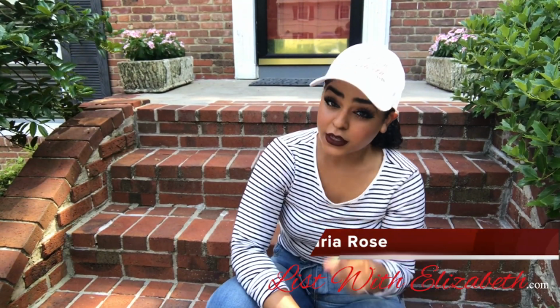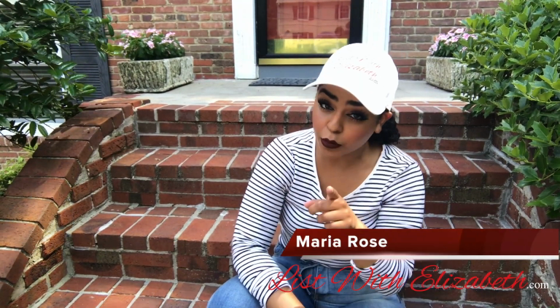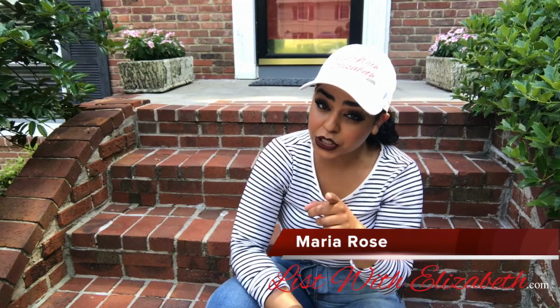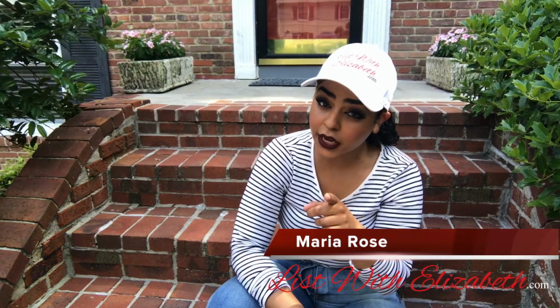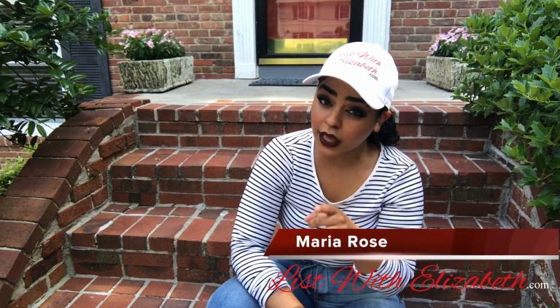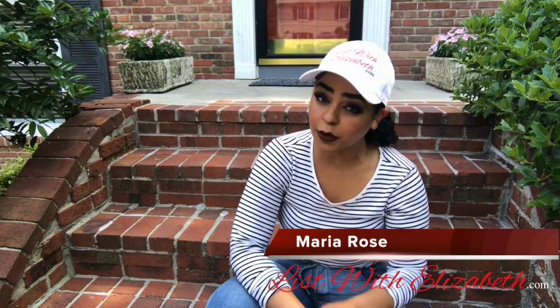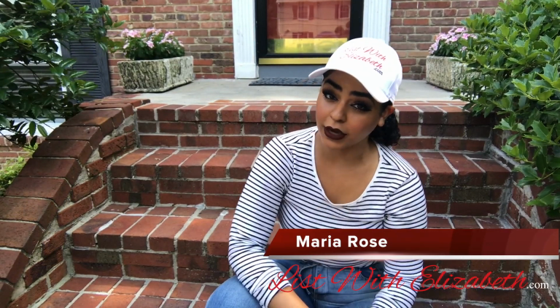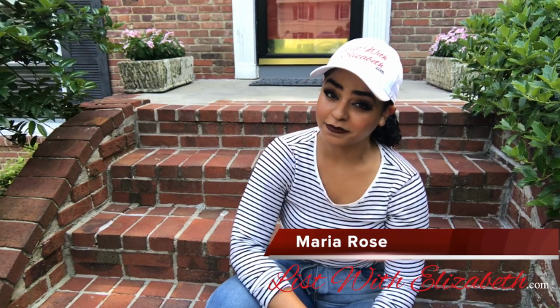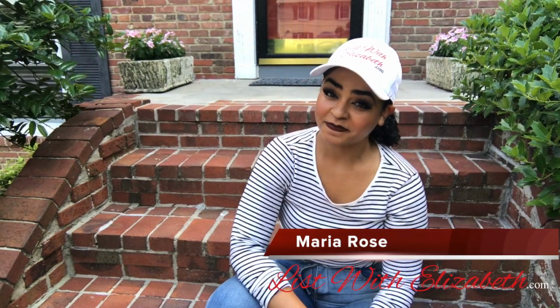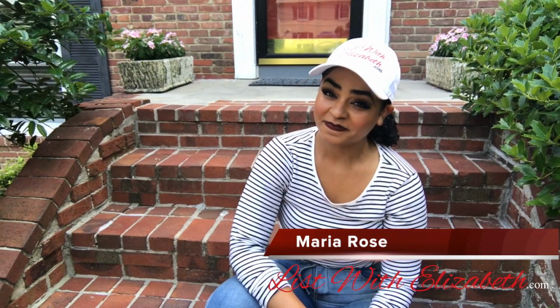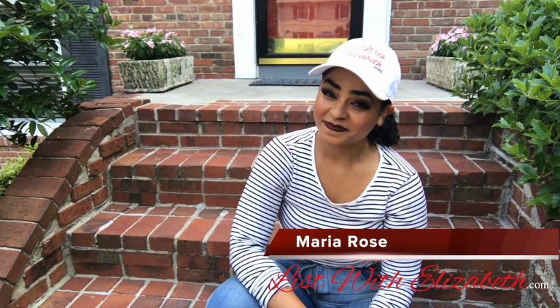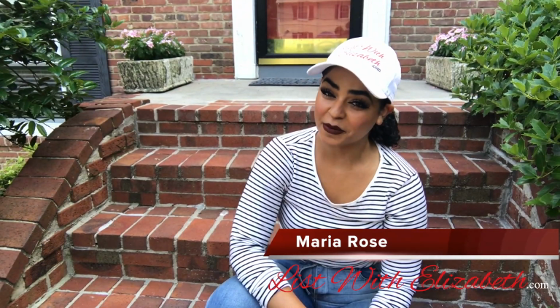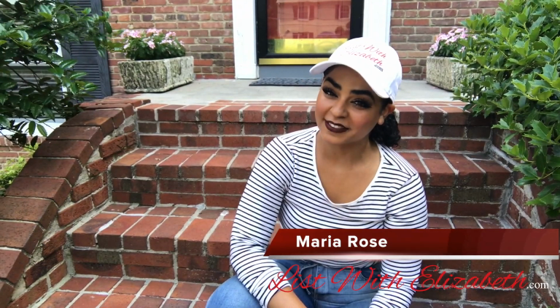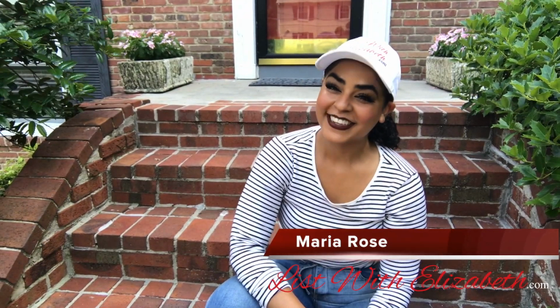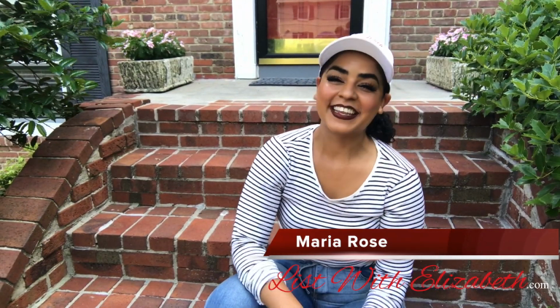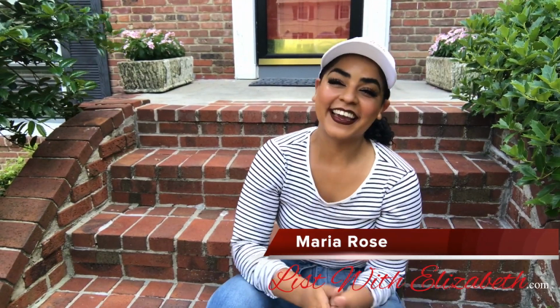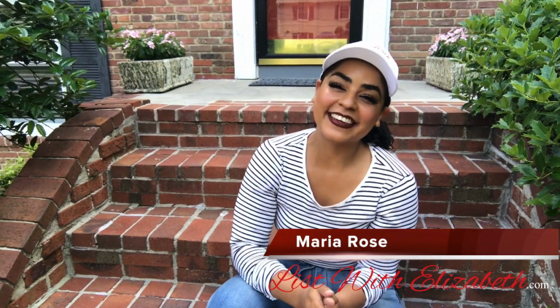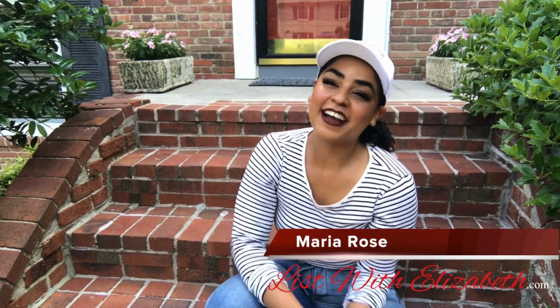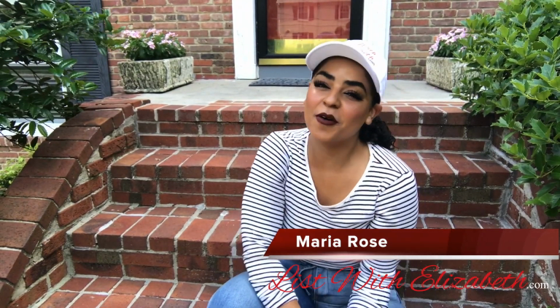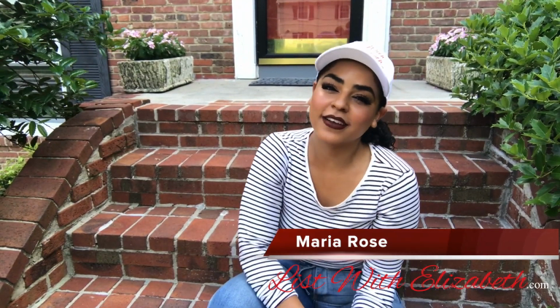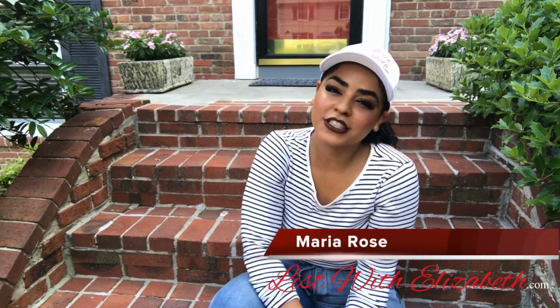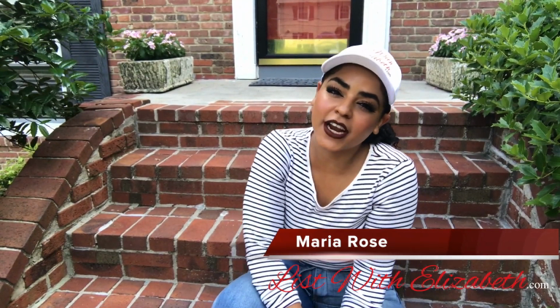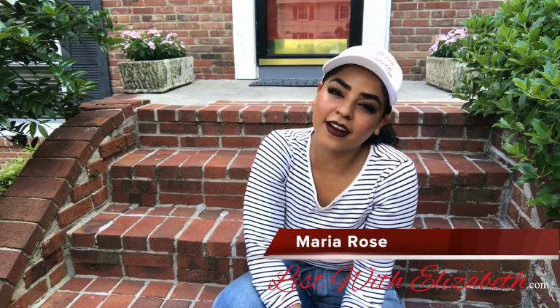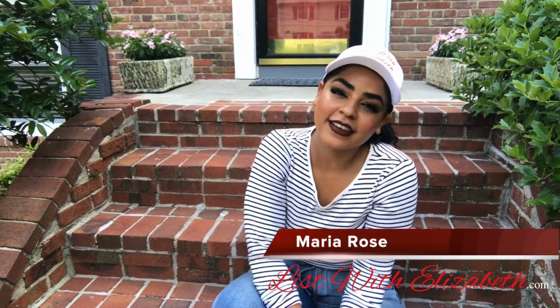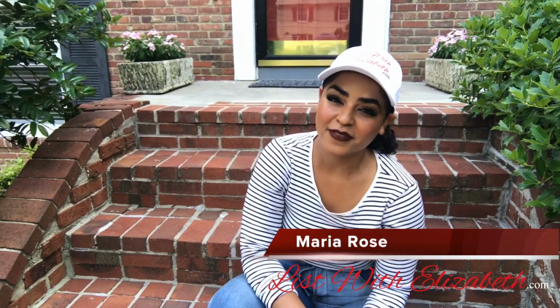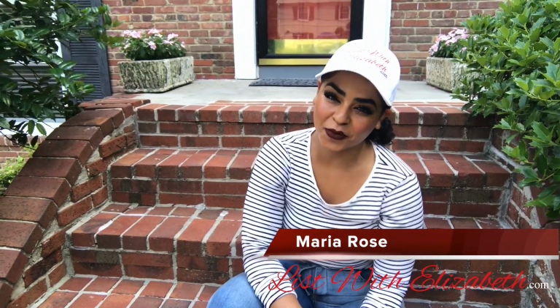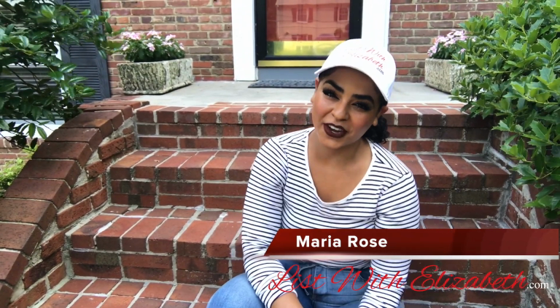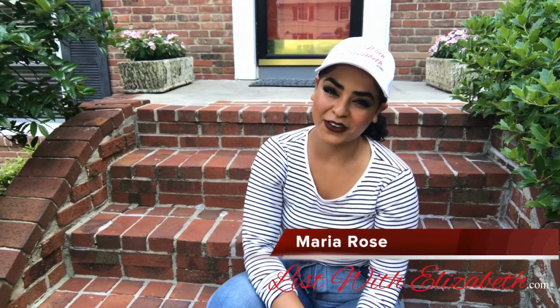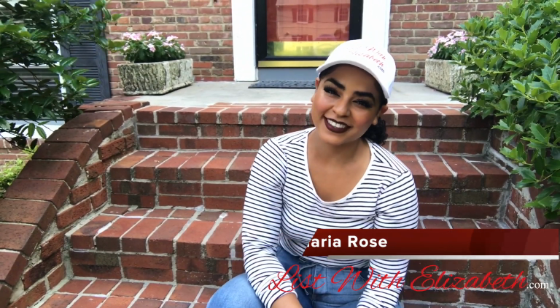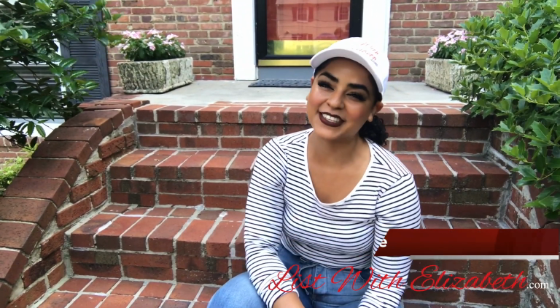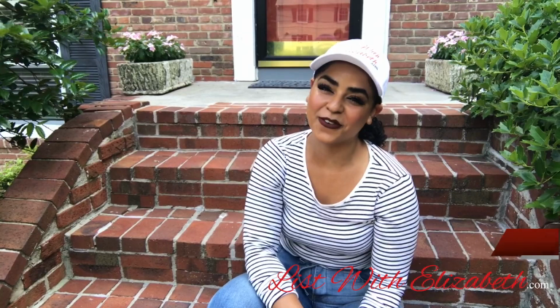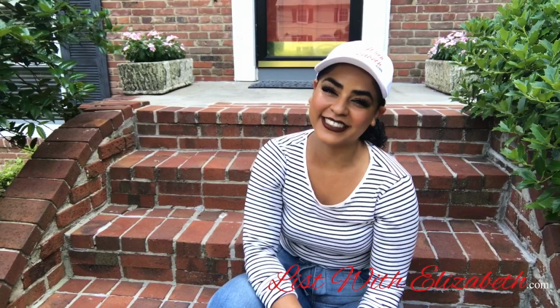Don't be shy to hit that like button — I'm kidding. Like, comment, share. I'm Maria Rose. Thanks for watching.